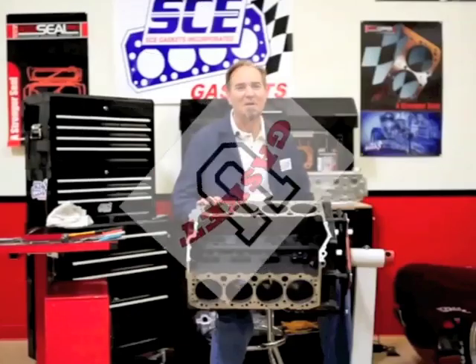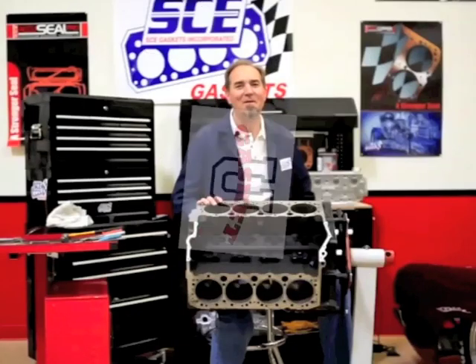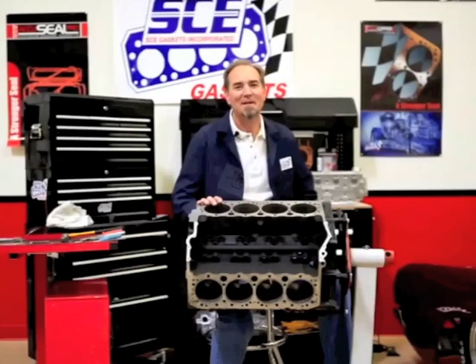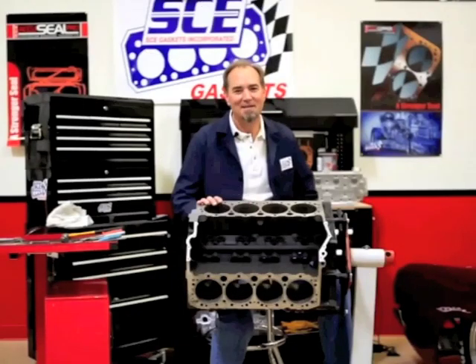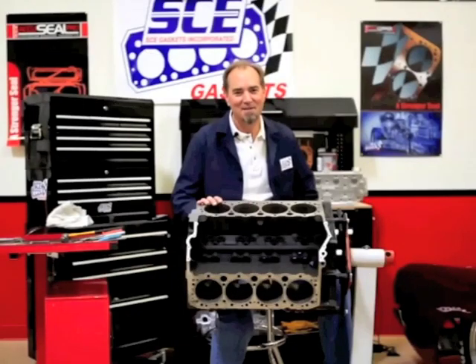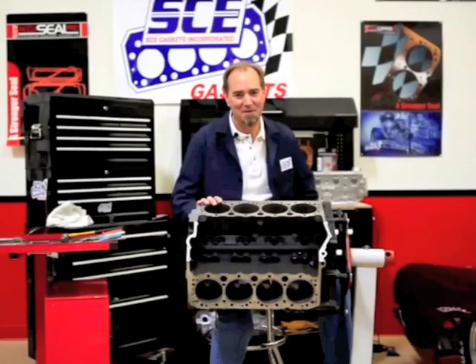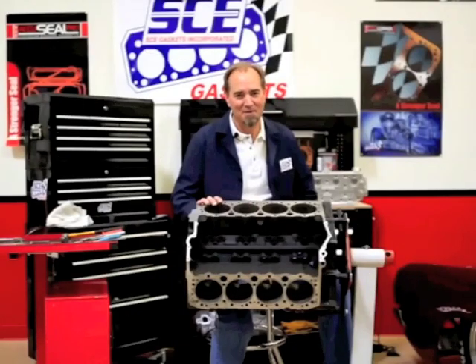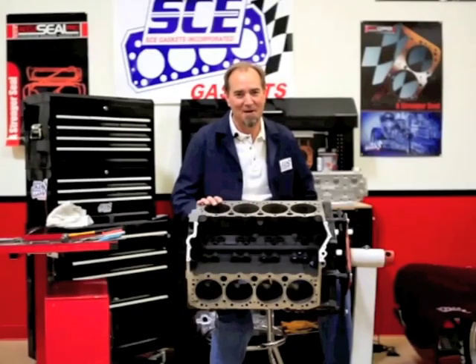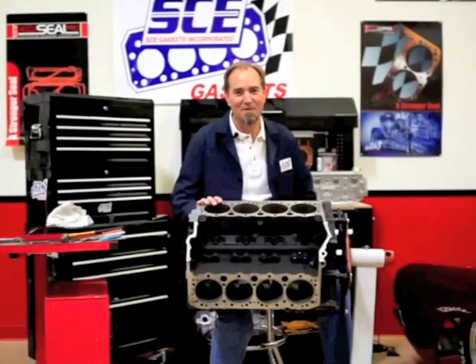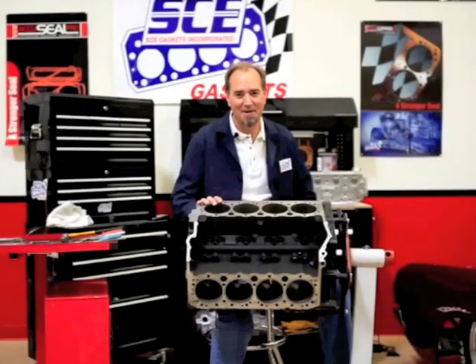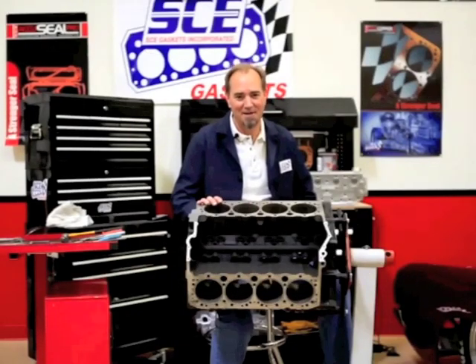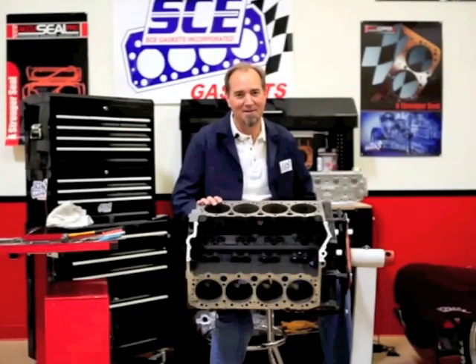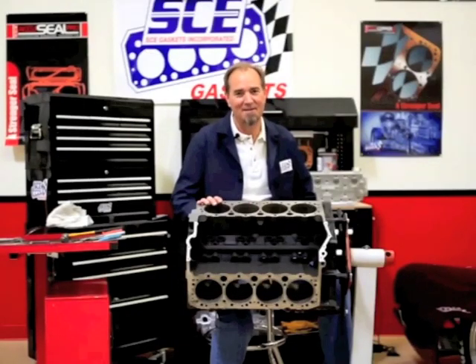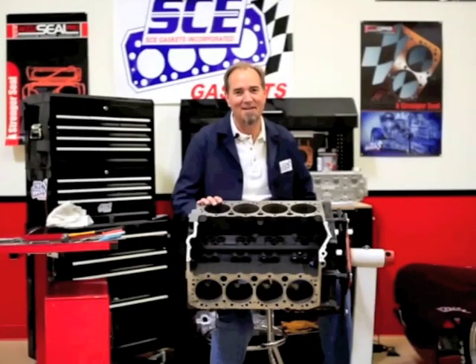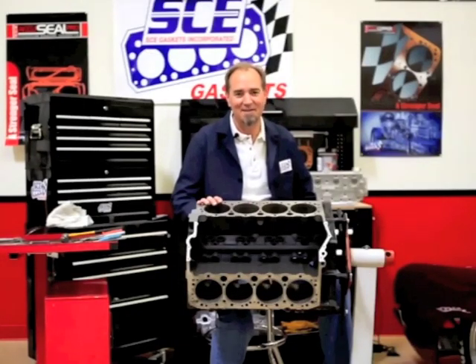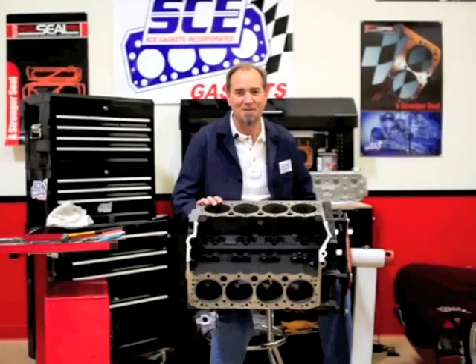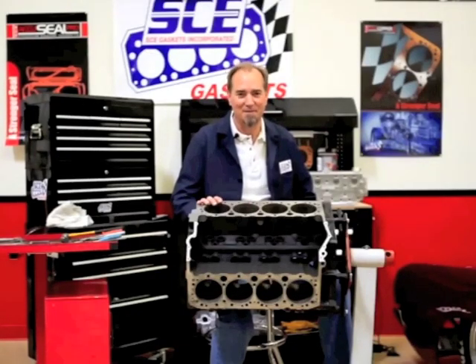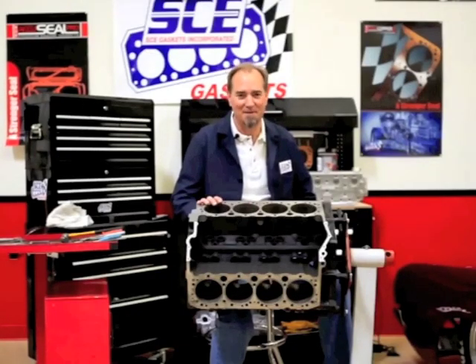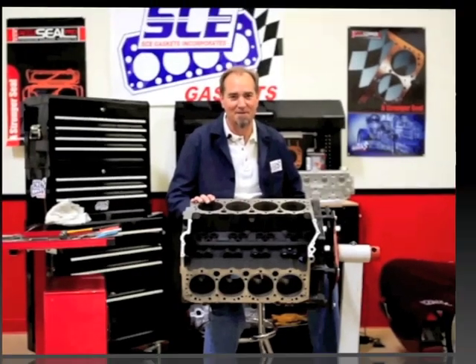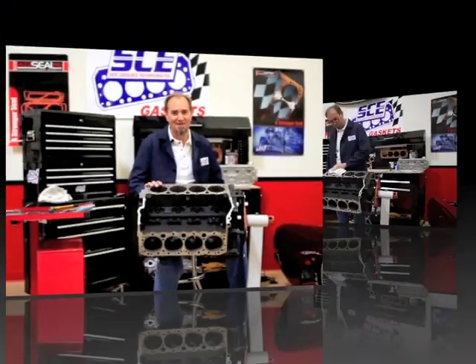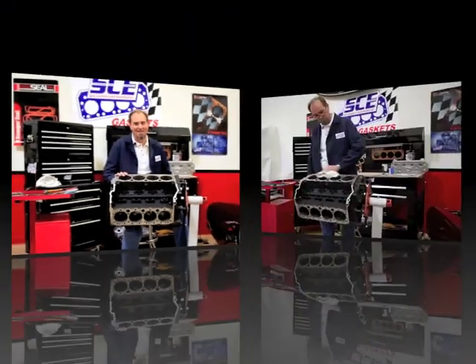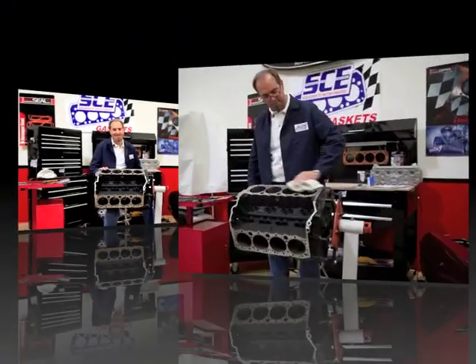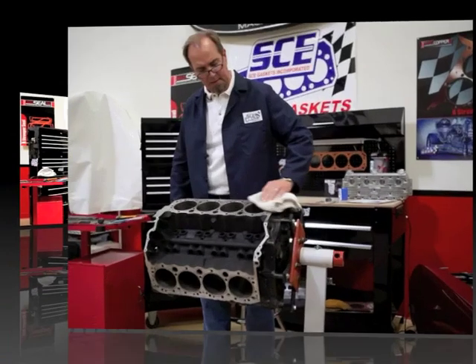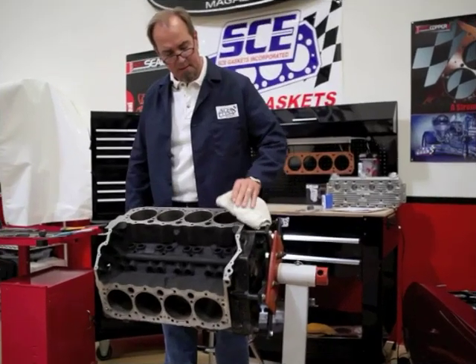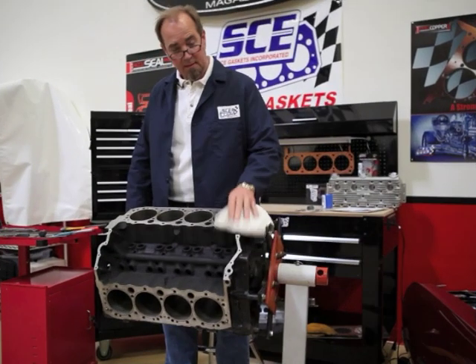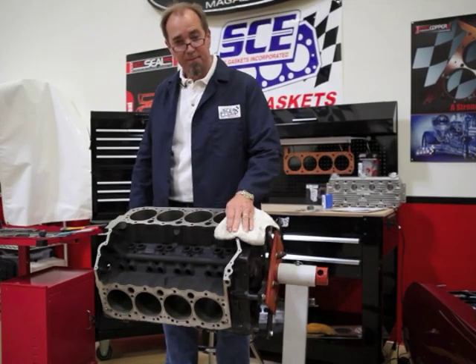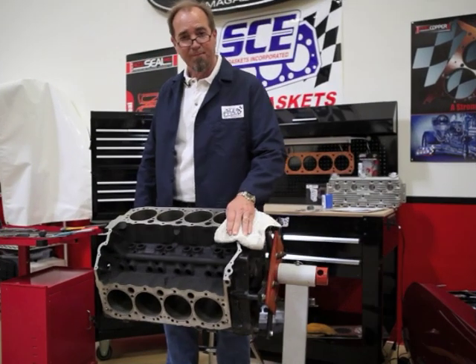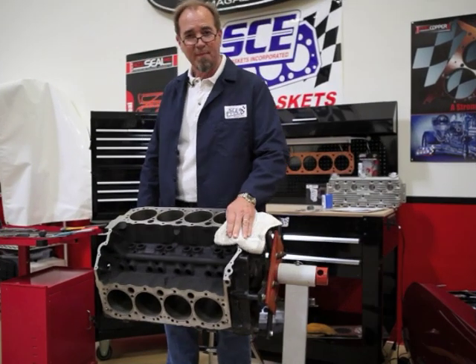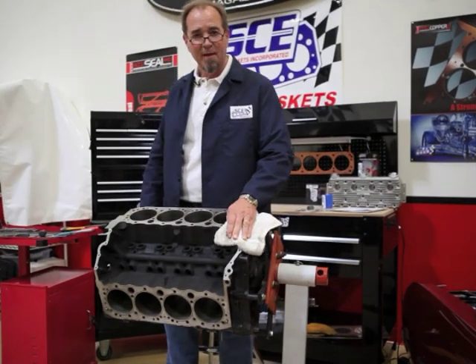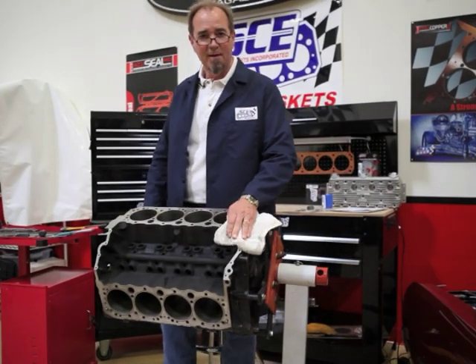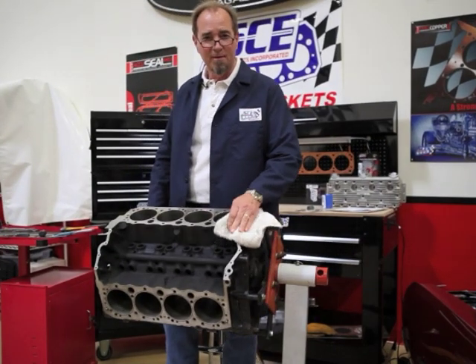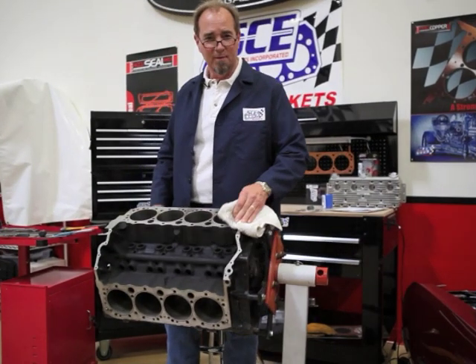Welcome to Gasket U. I'm Ryan Hunter, the Gasket Professor. Hey, how you doing?